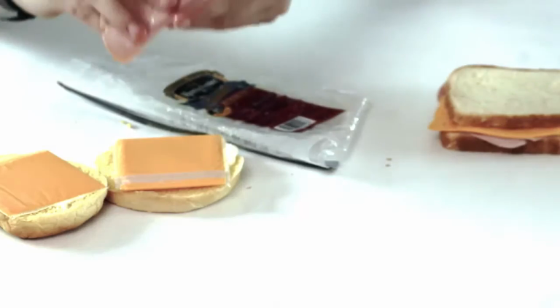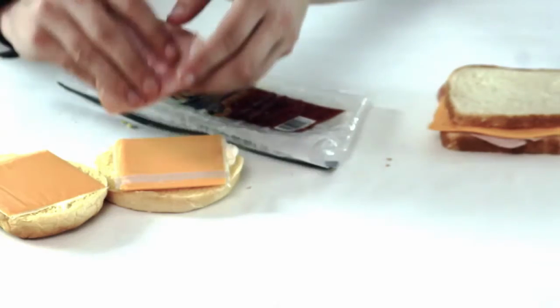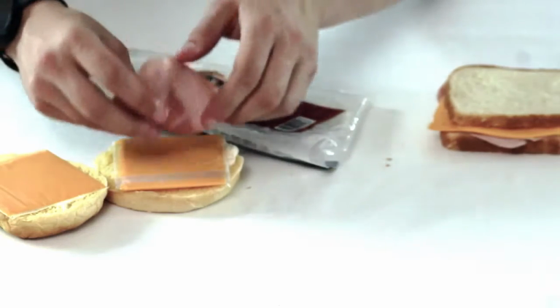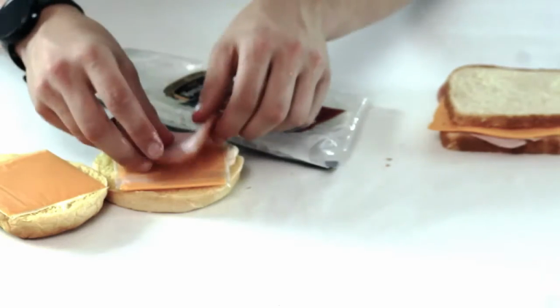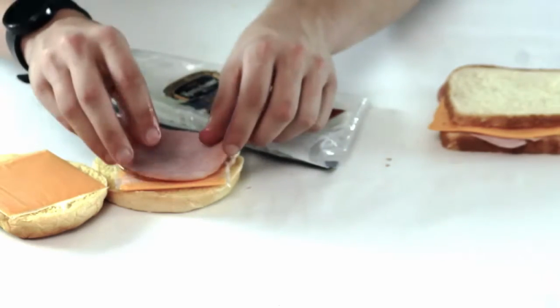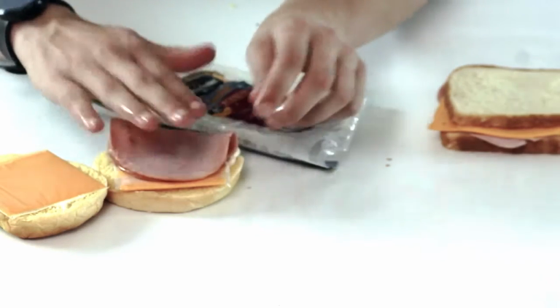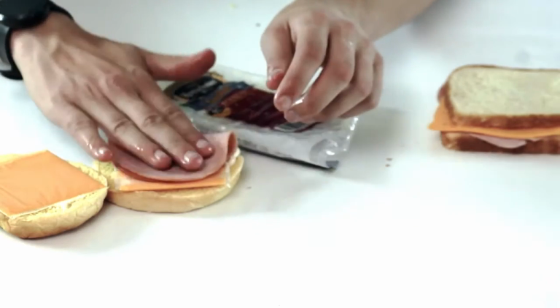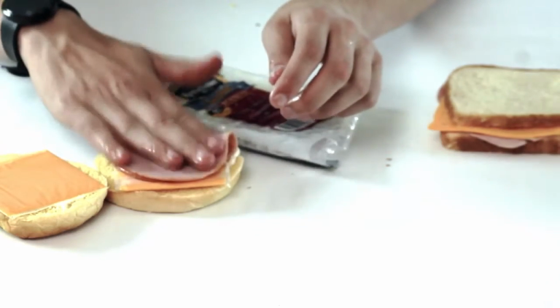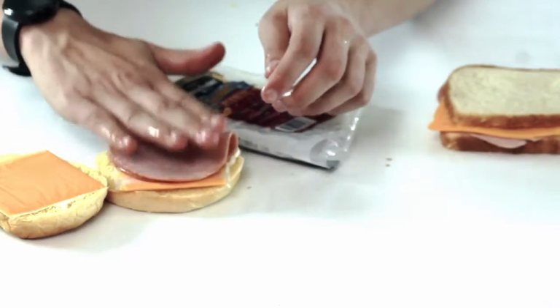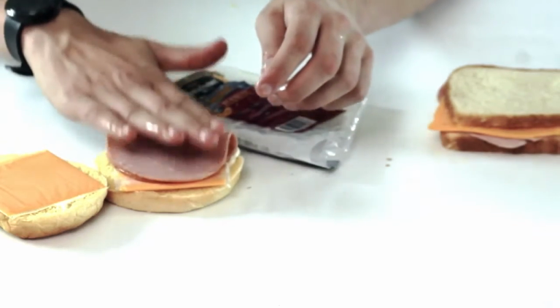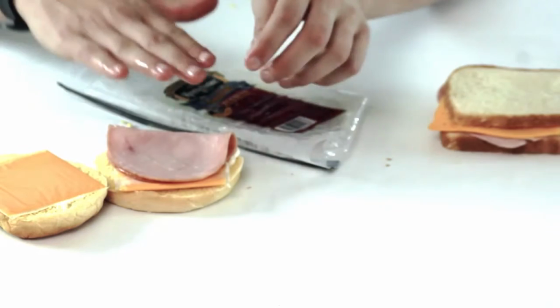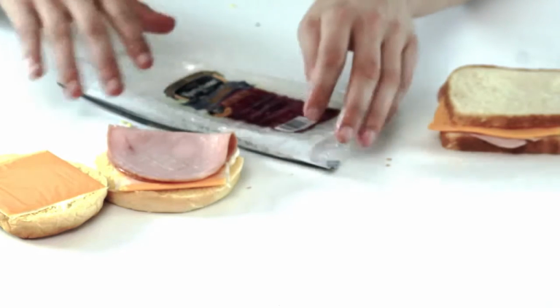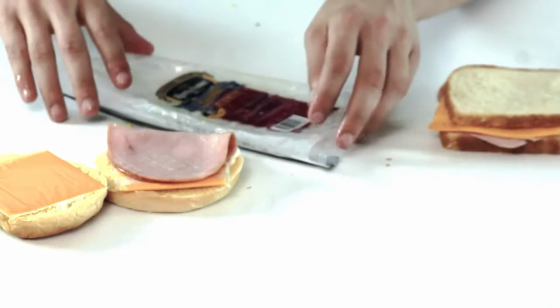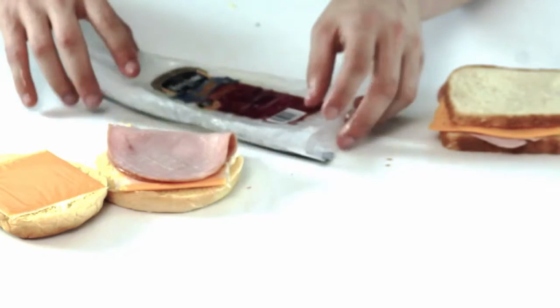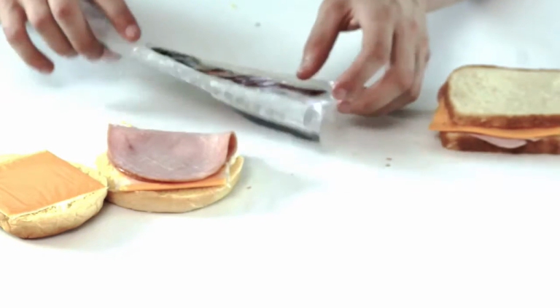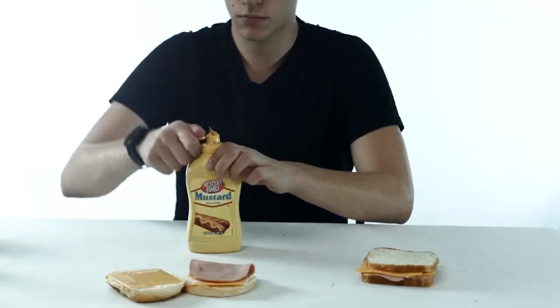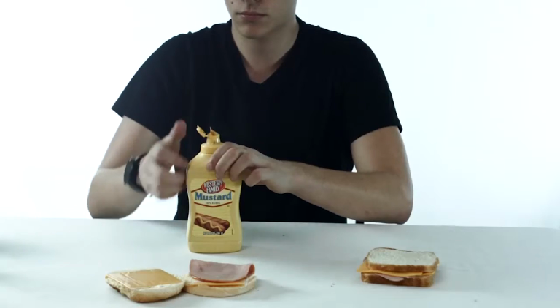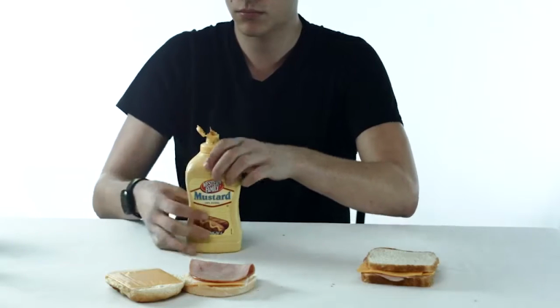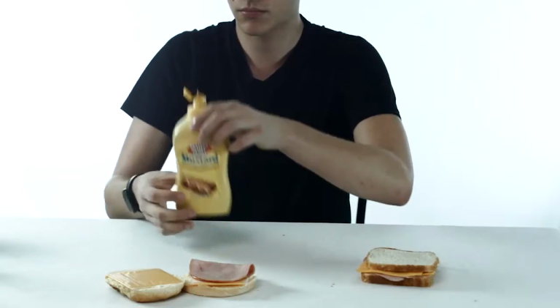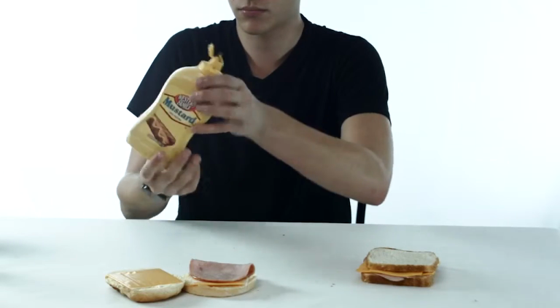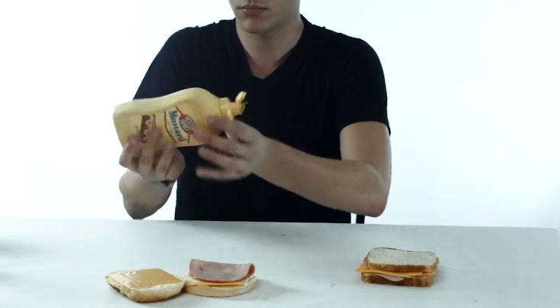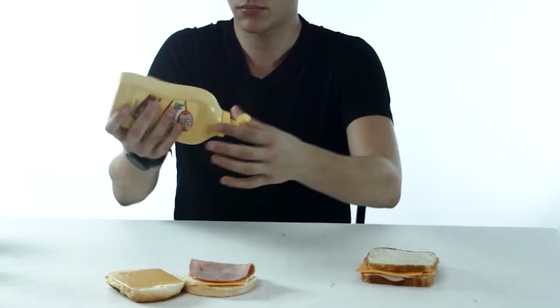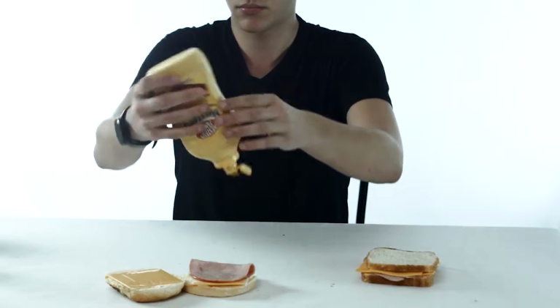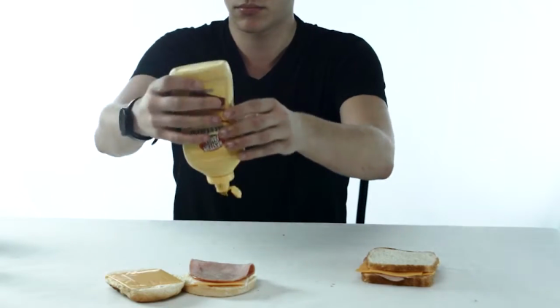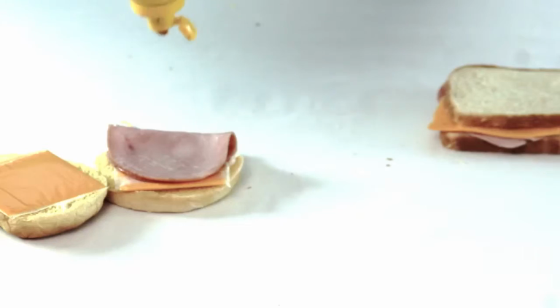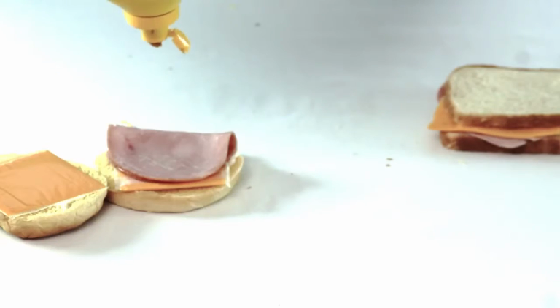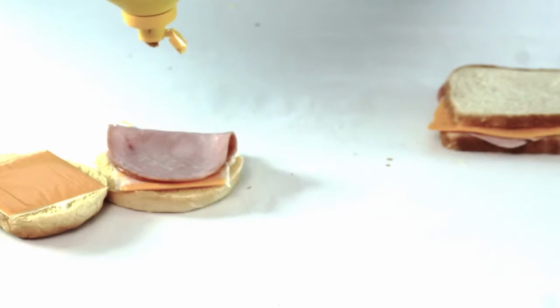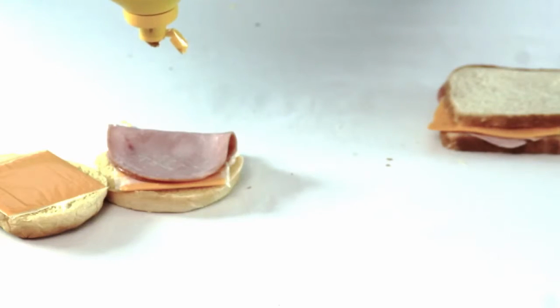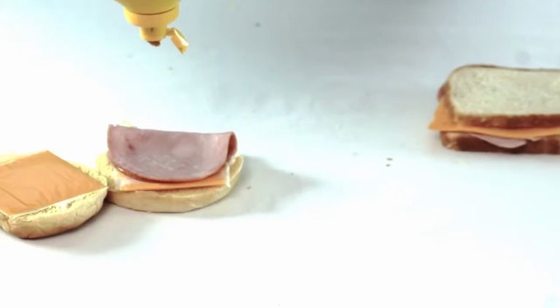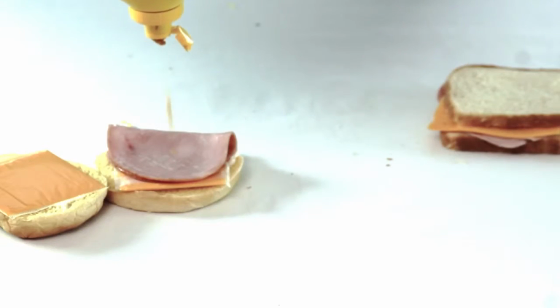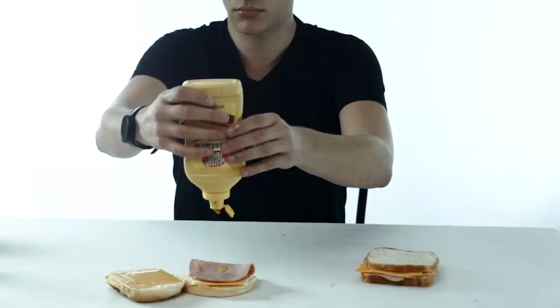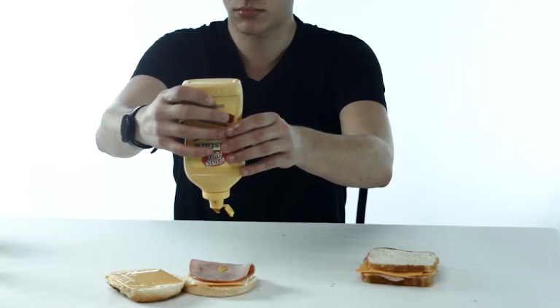Step 8: put meats on the bun. Step 9: put mustard on the meats.